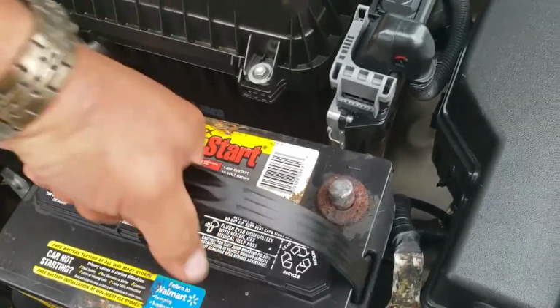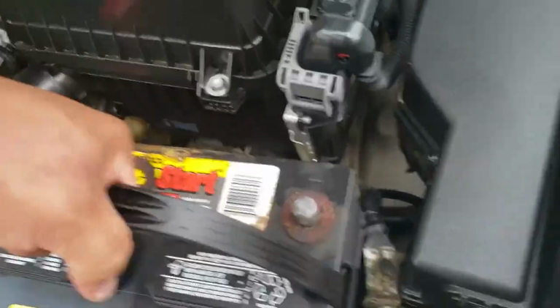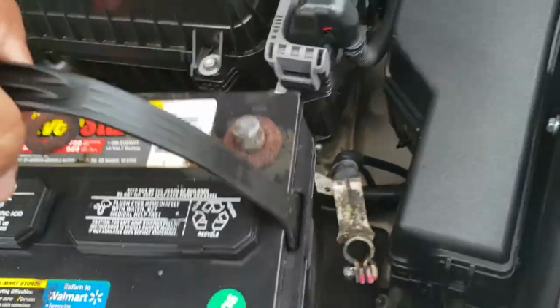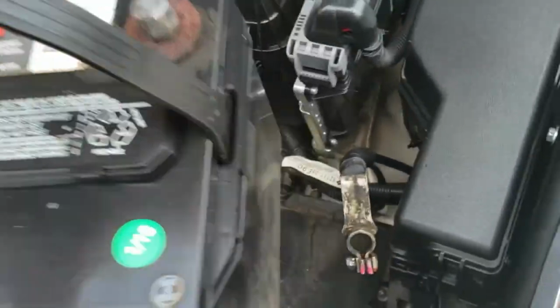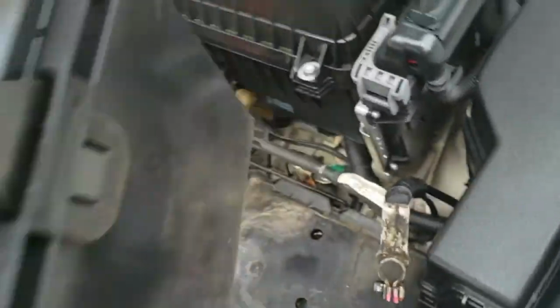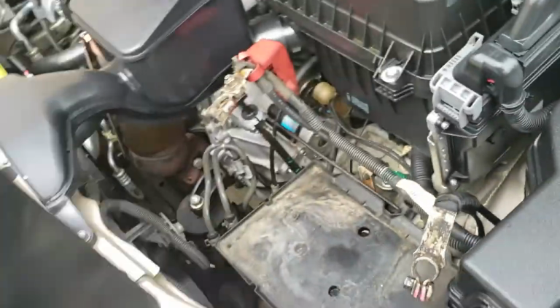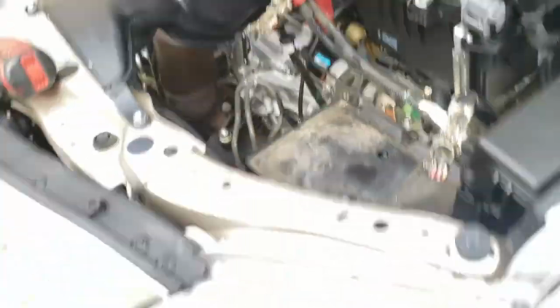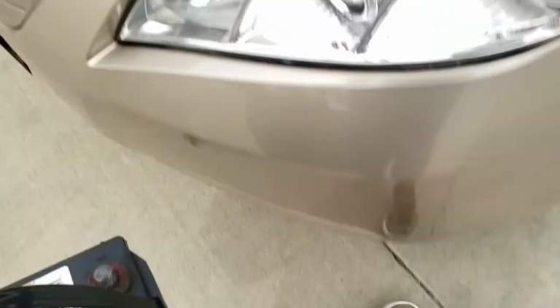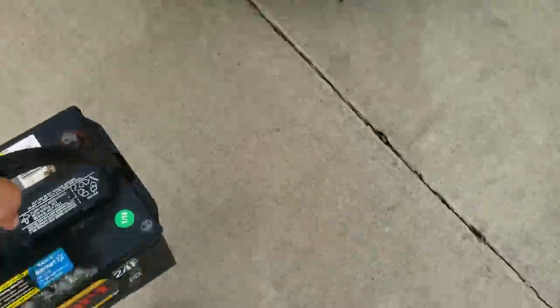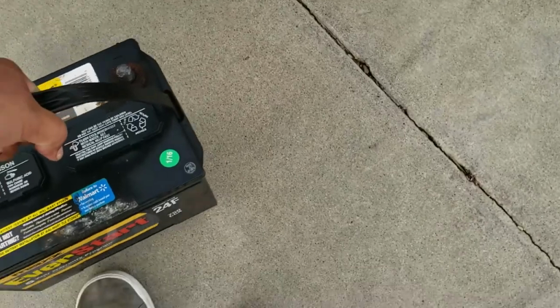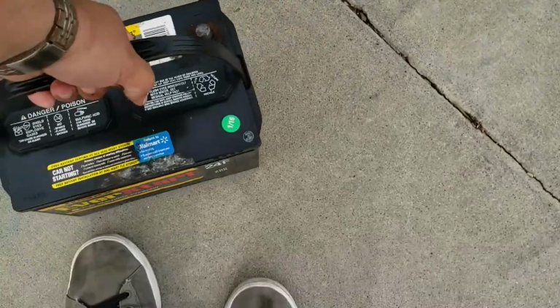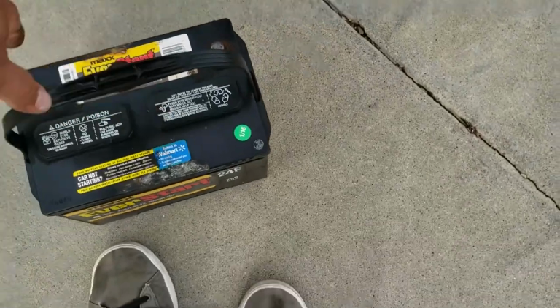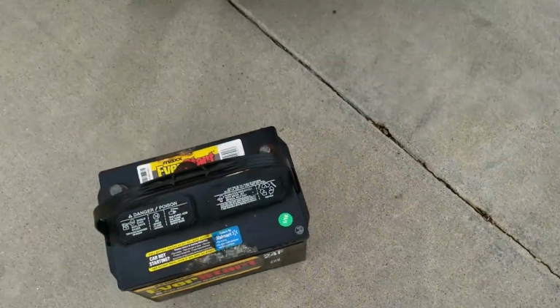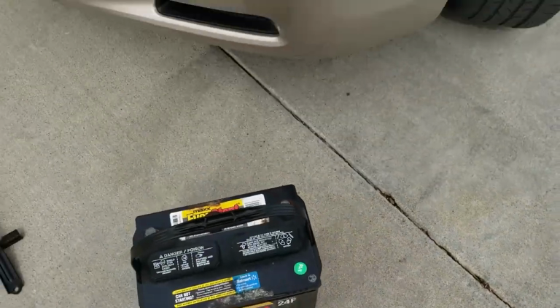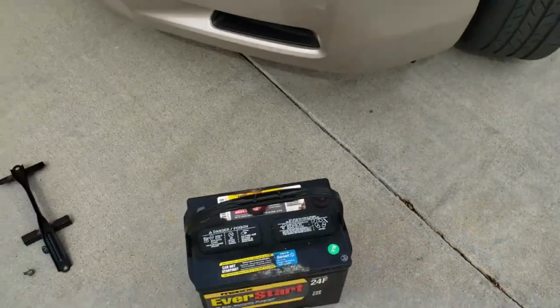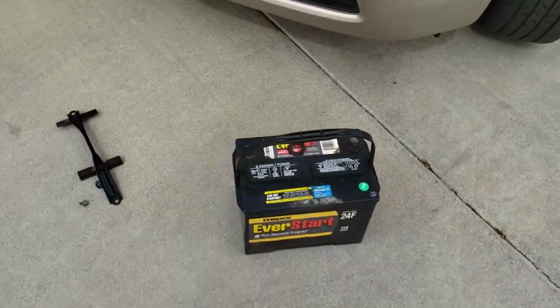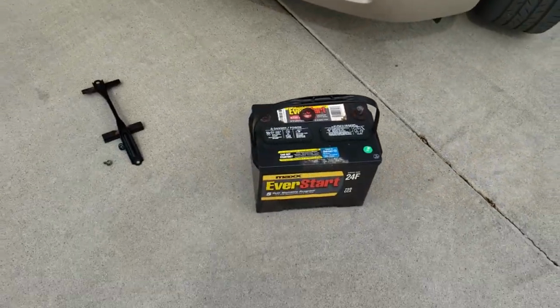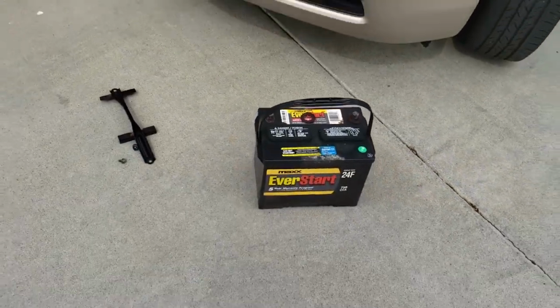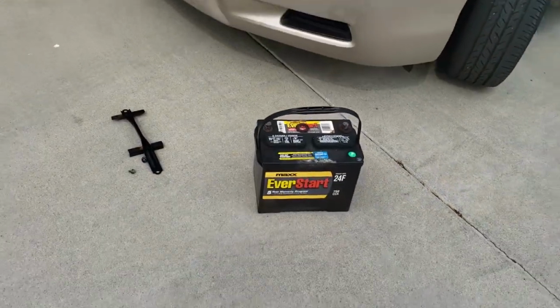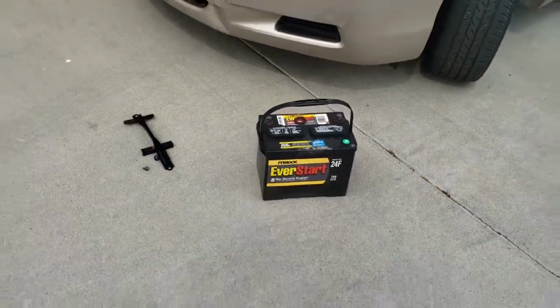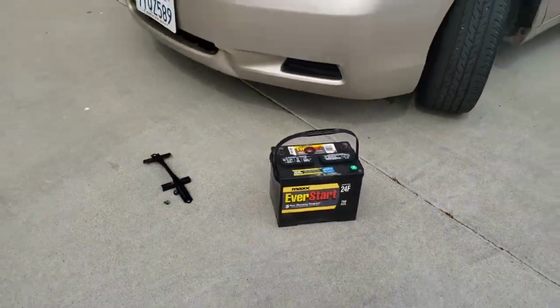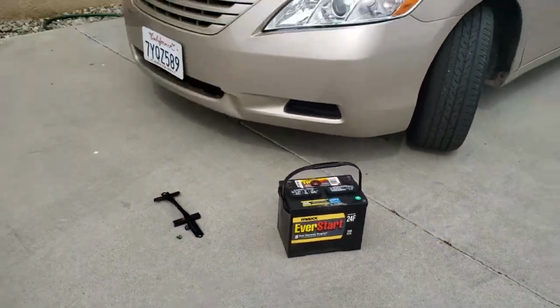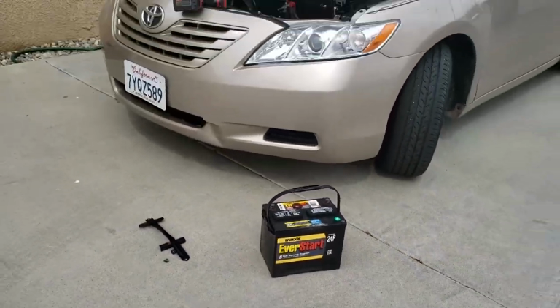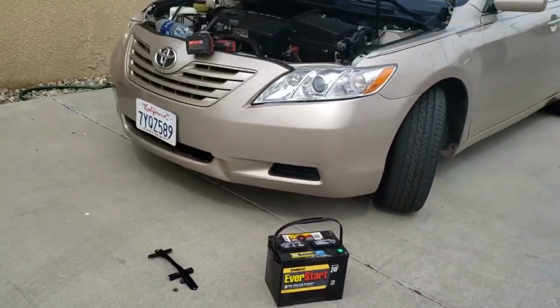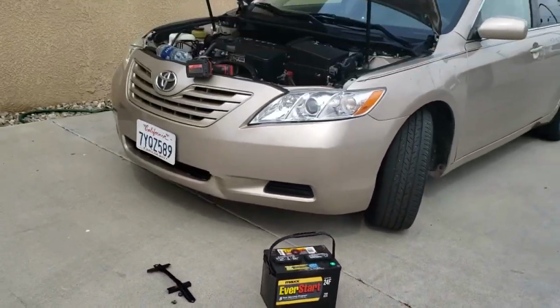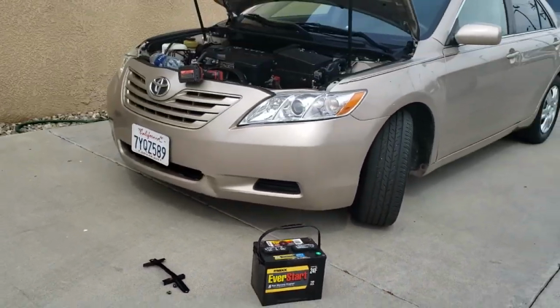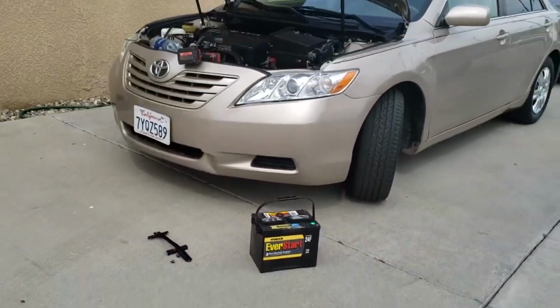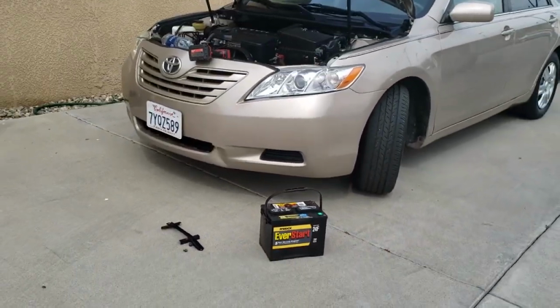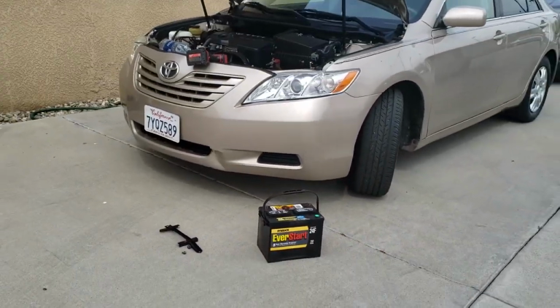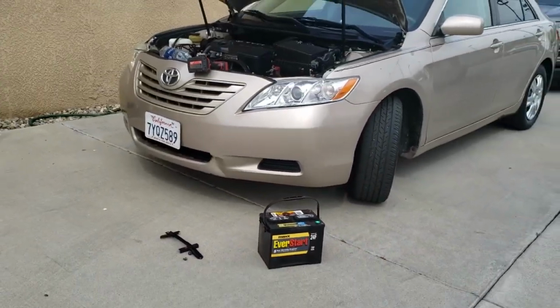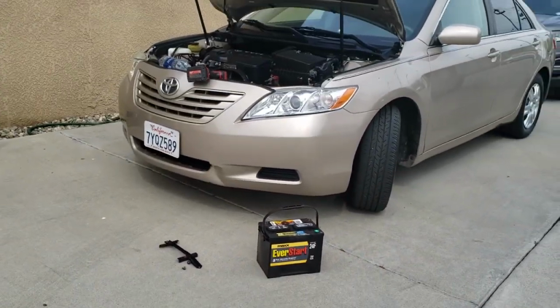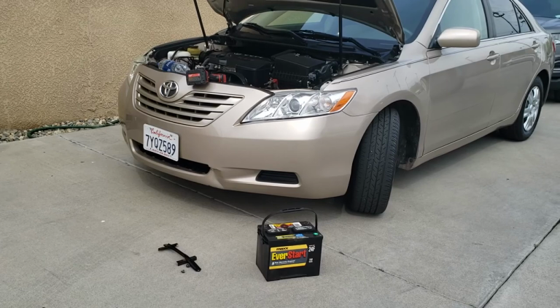And out comes the battery. That's how you remove the battery from a 2008 Toyota Camry. Thank you for watching.